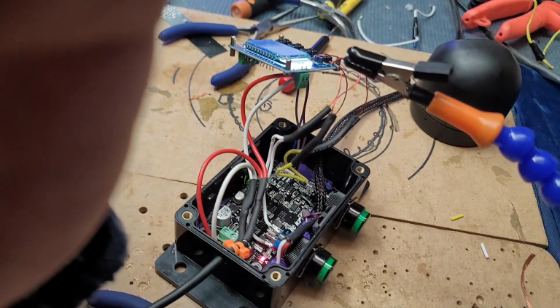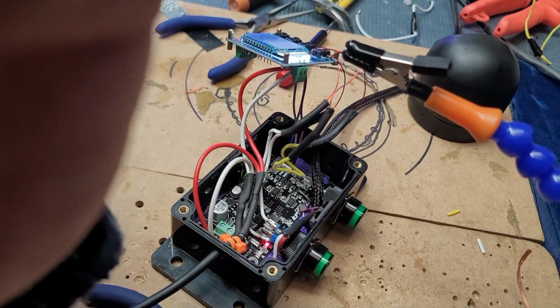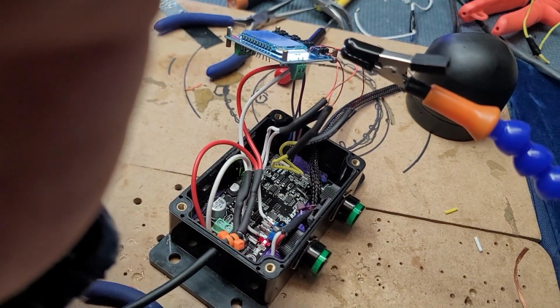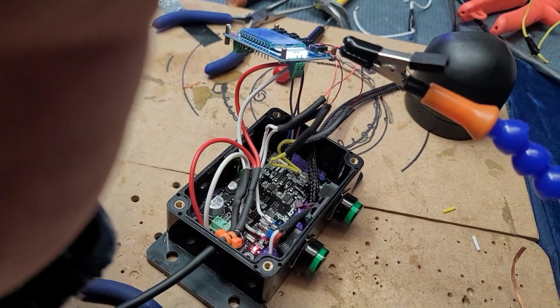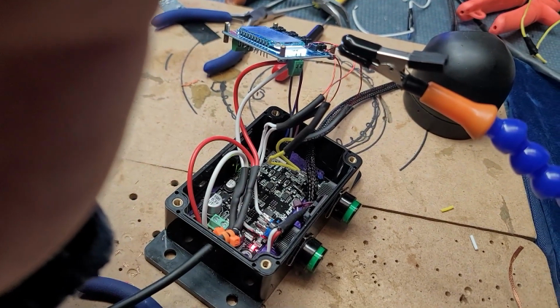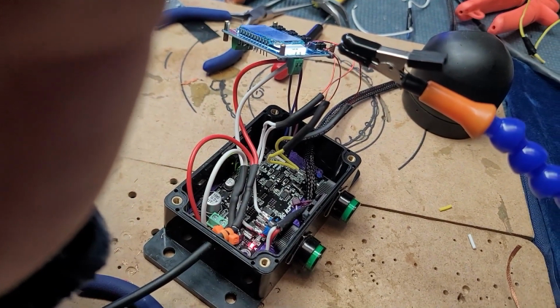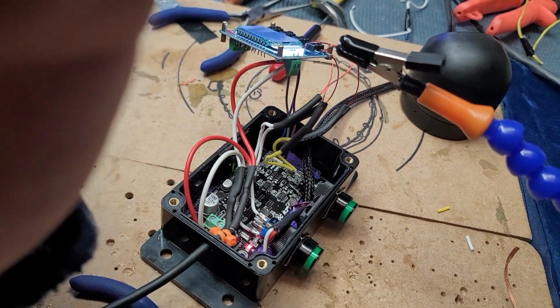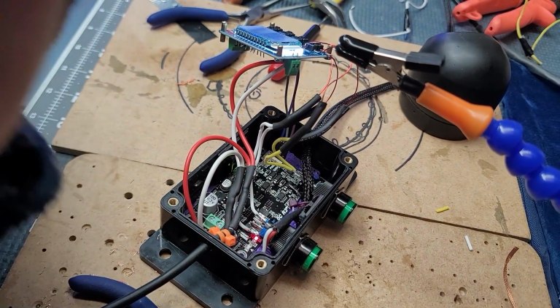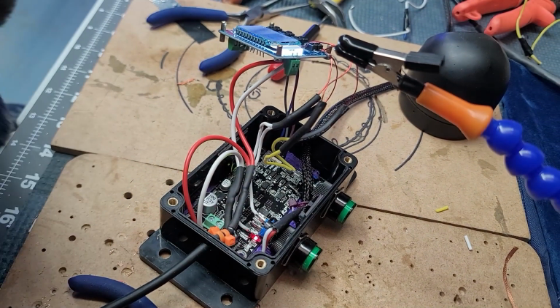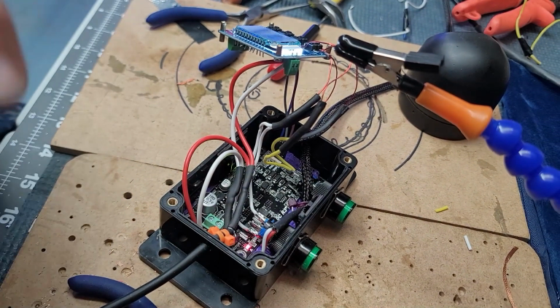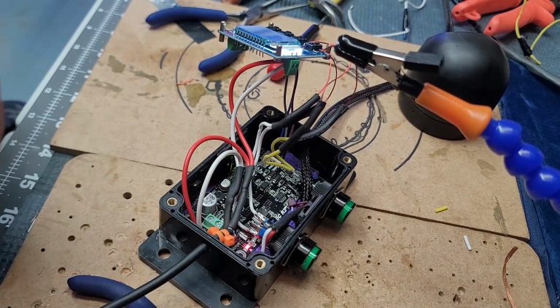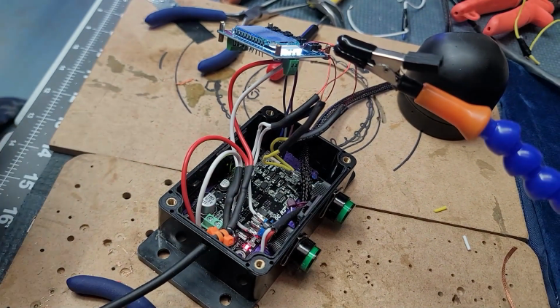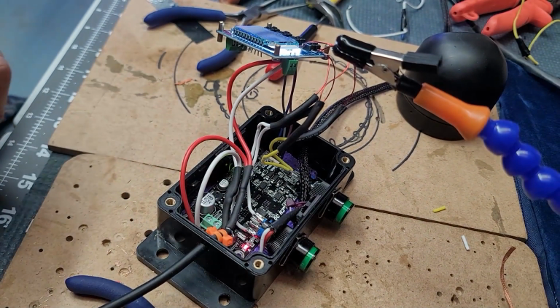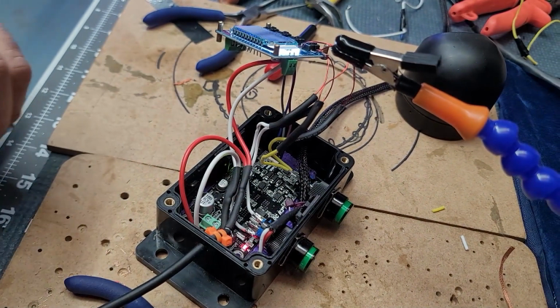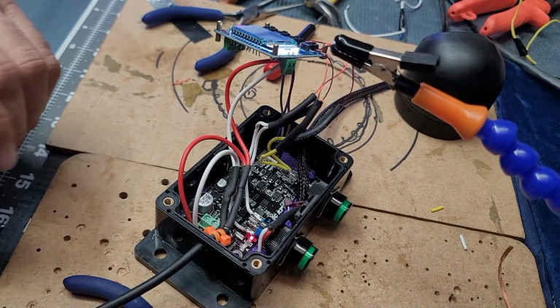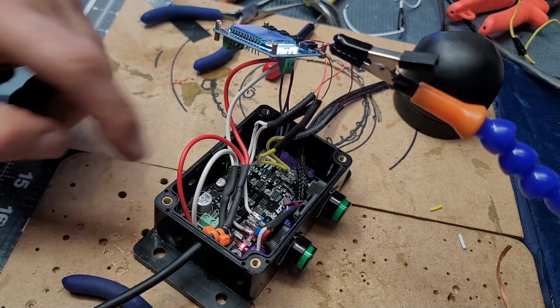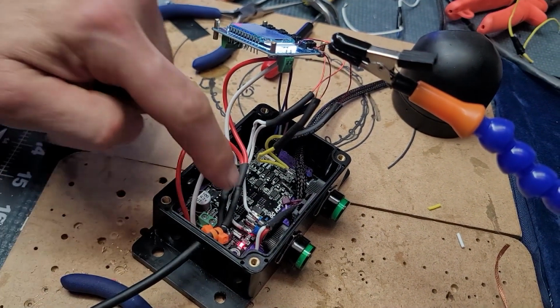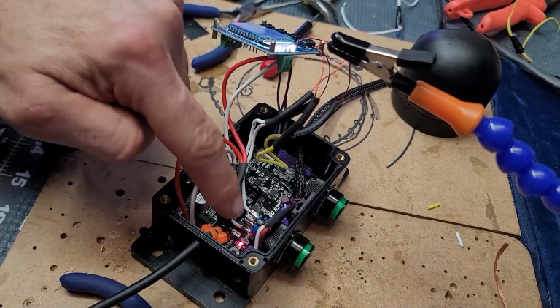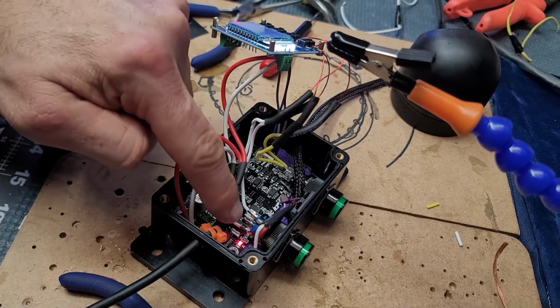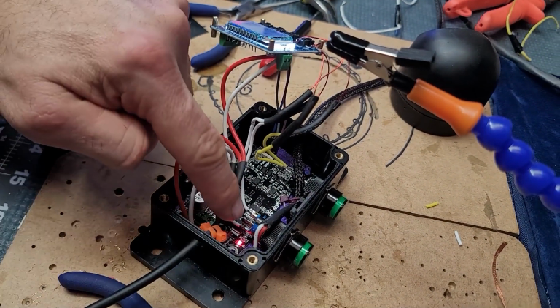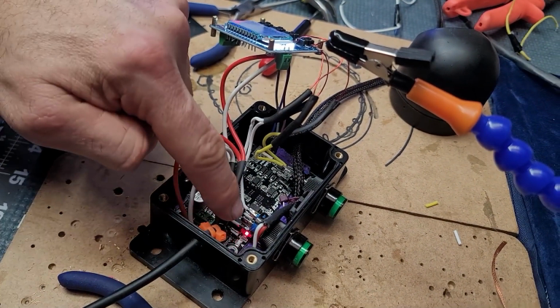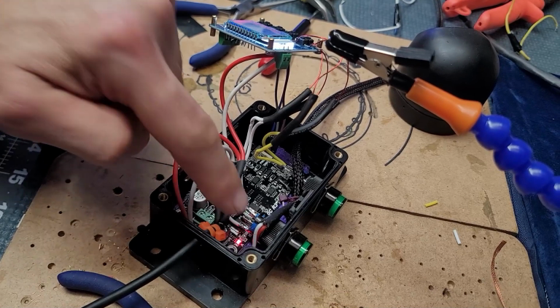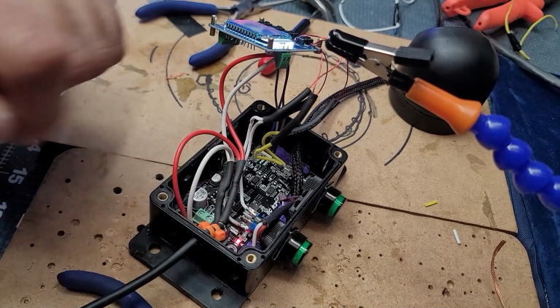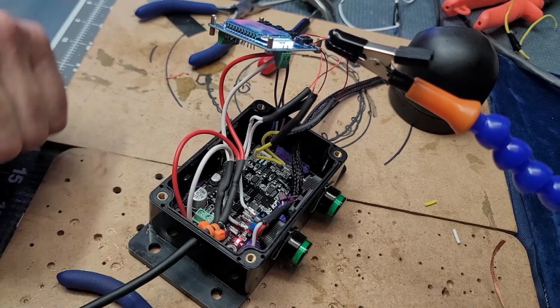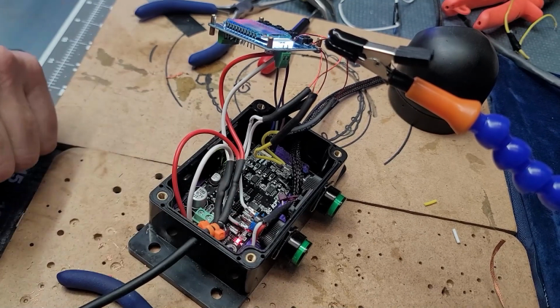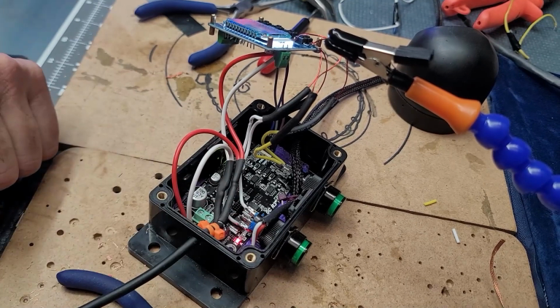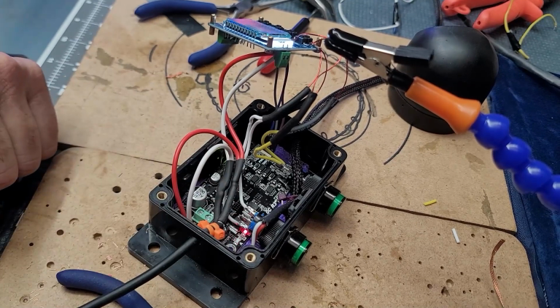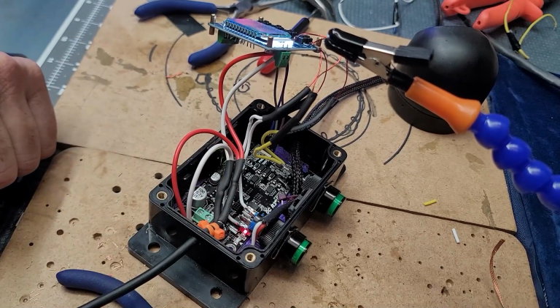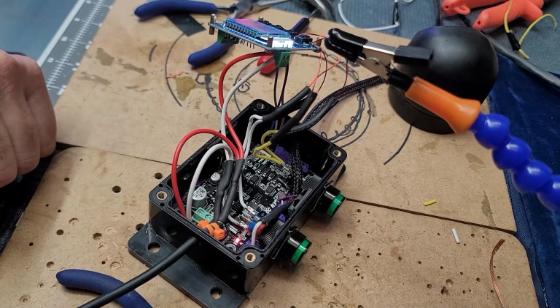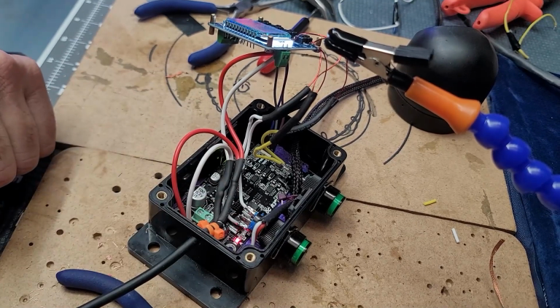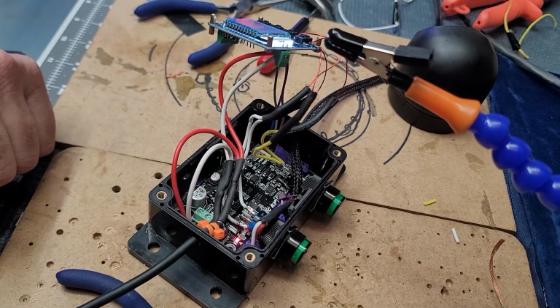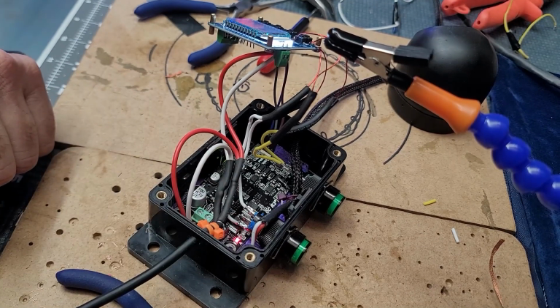Now here's what it looks like inside. Don't worry, we're going to show you the schematics again right away.